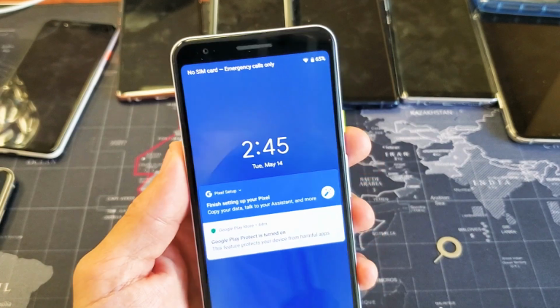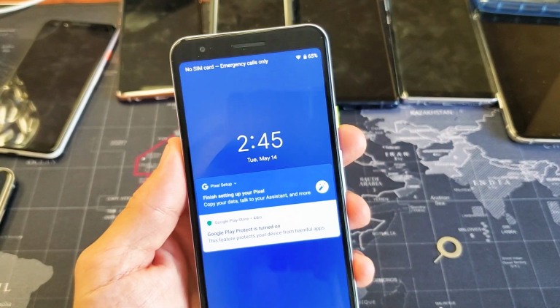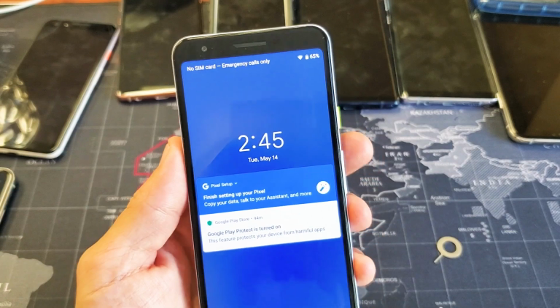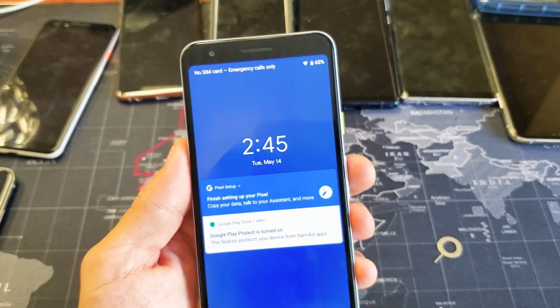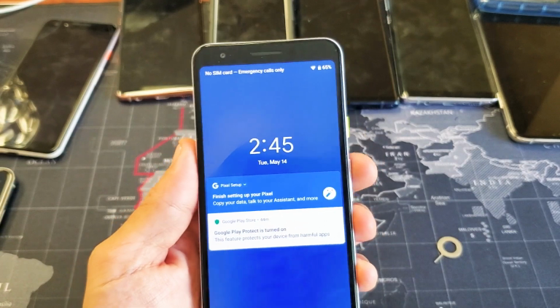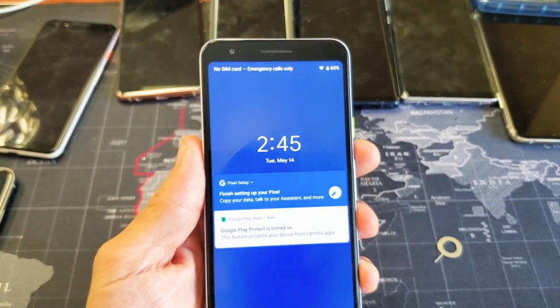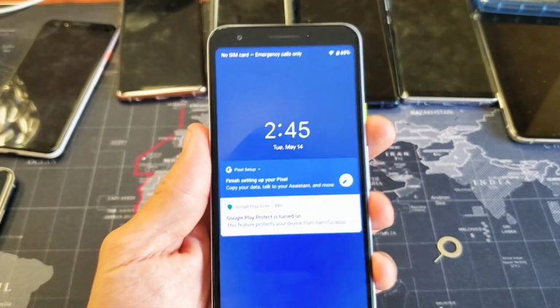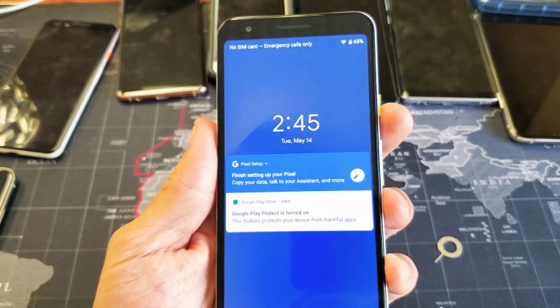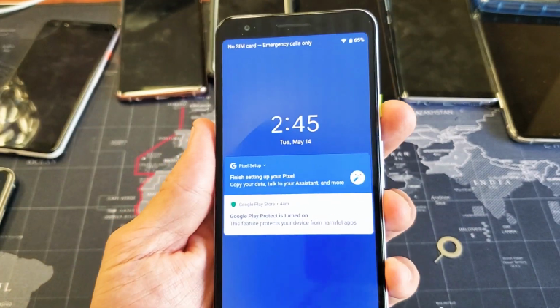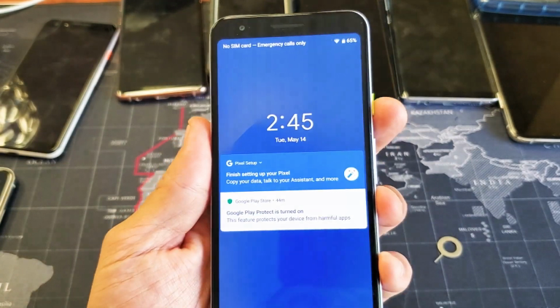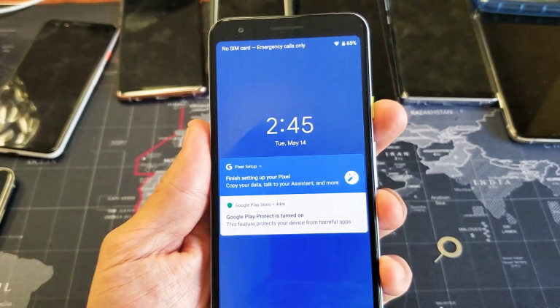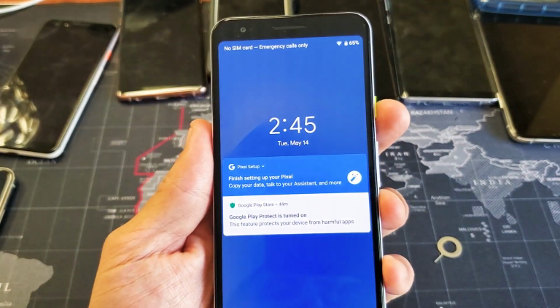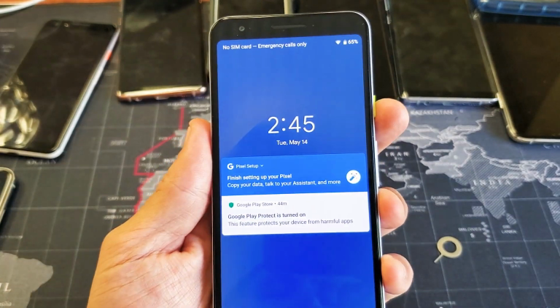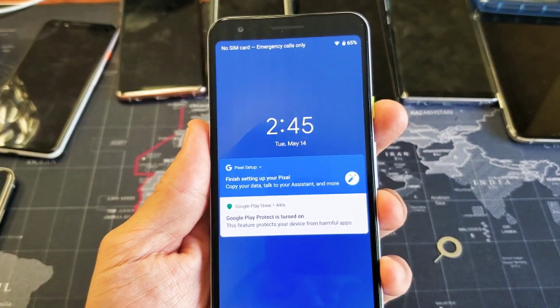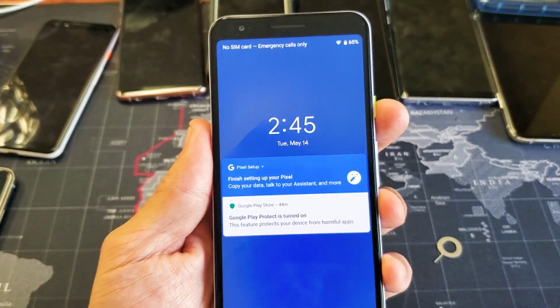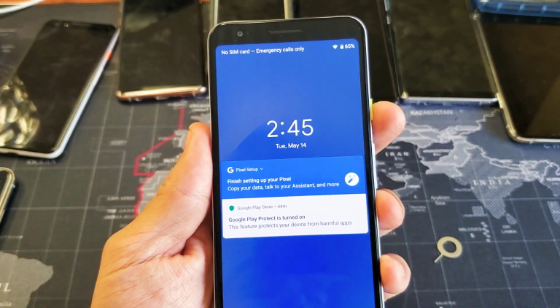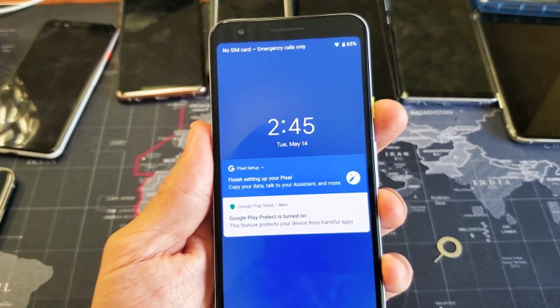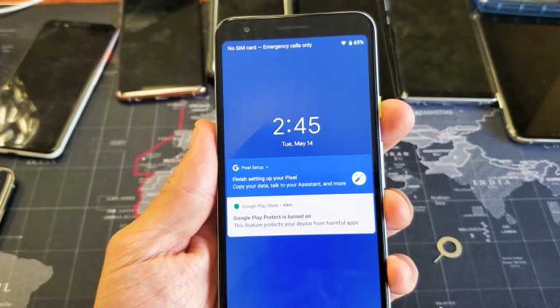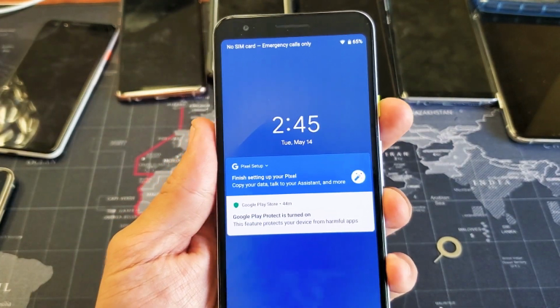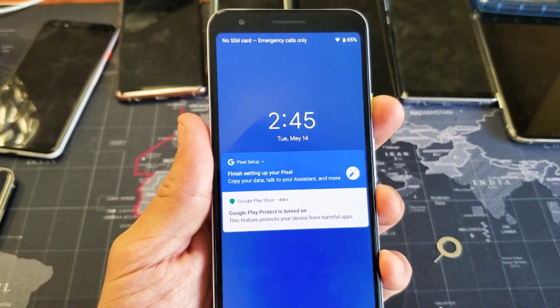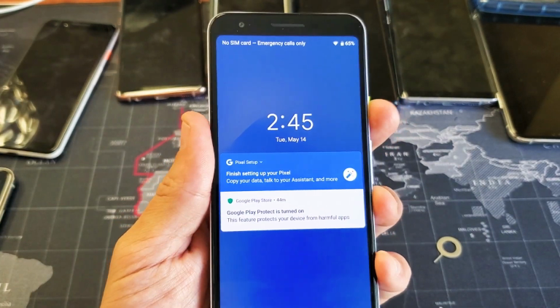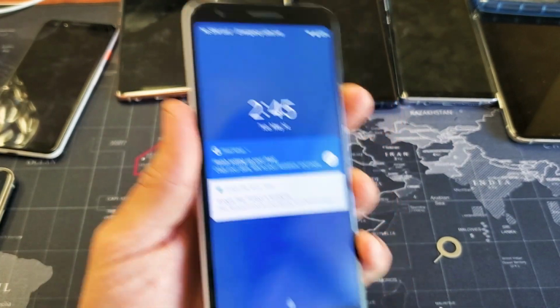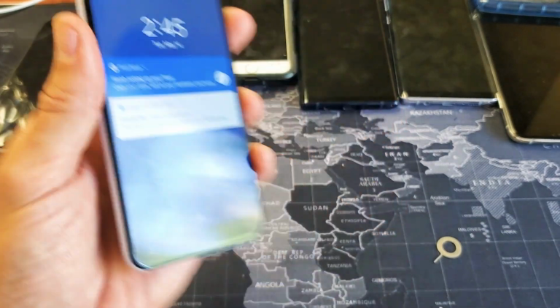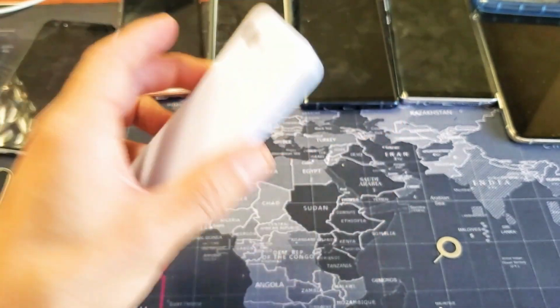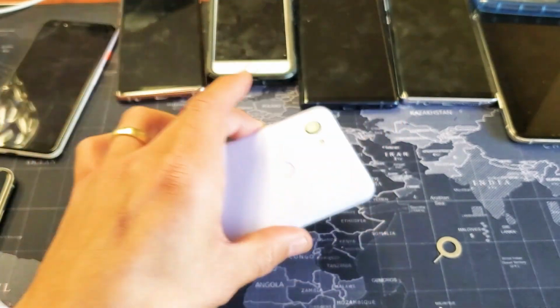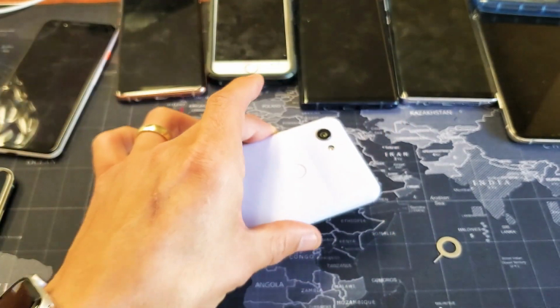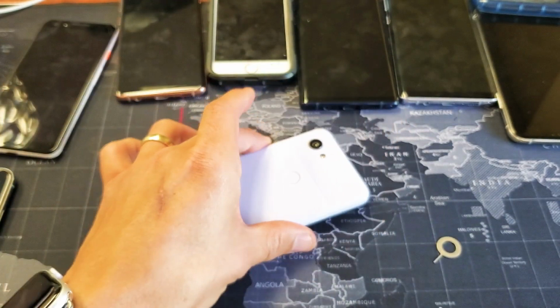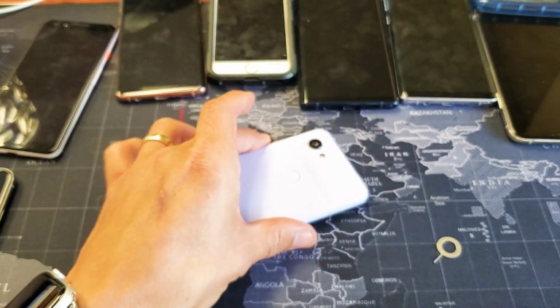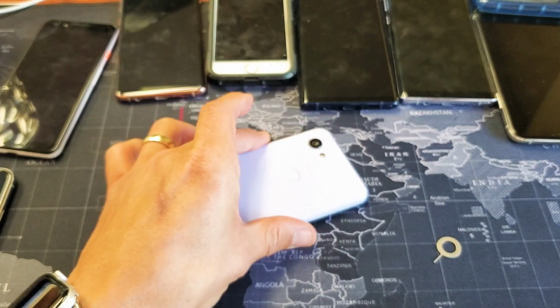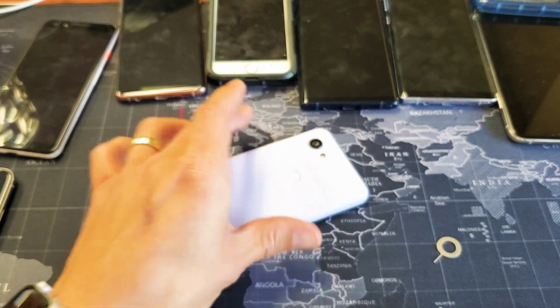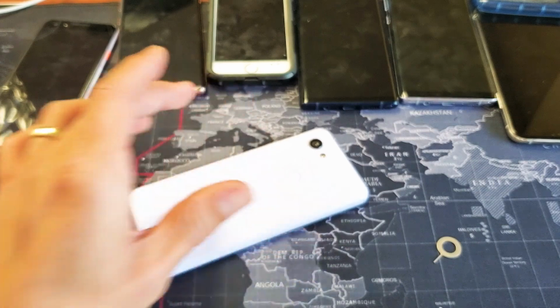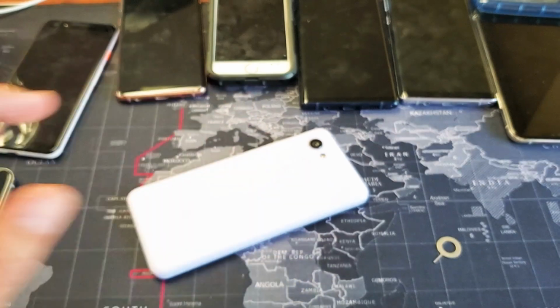So now I always have my battery percentage on the status bar. If you guys have any questions or any issues, just comment below. Thanks for watching guys and I'll see you in the next one.